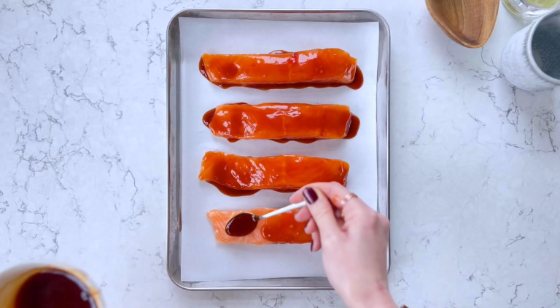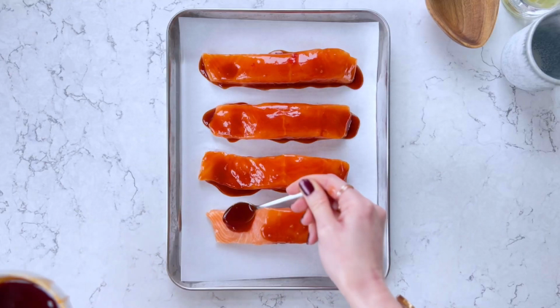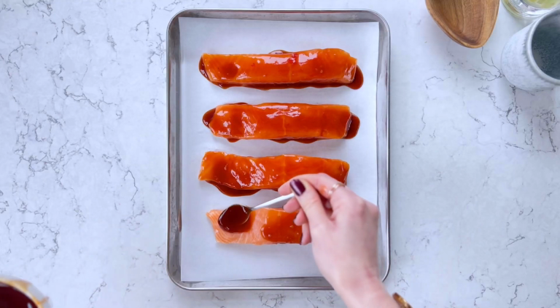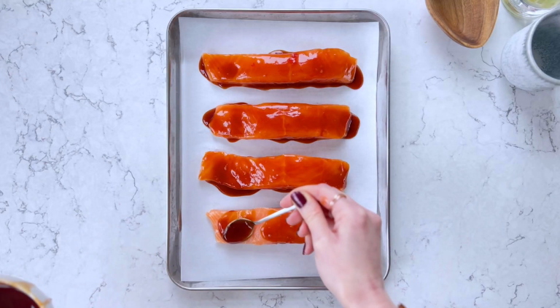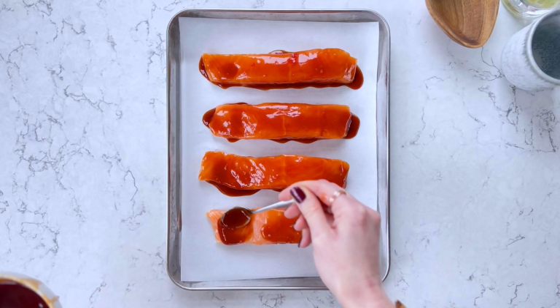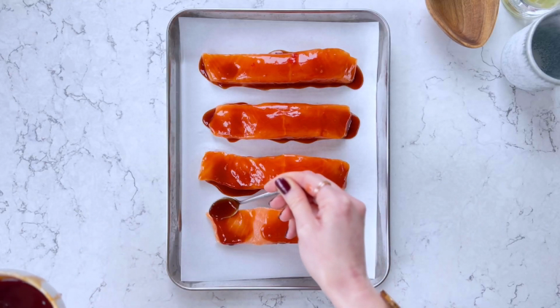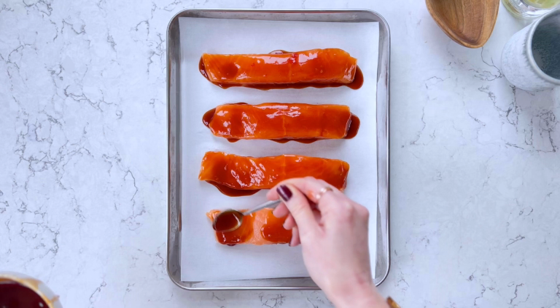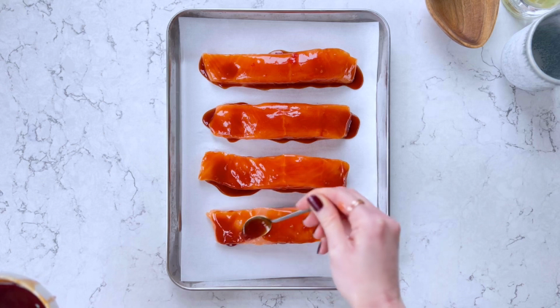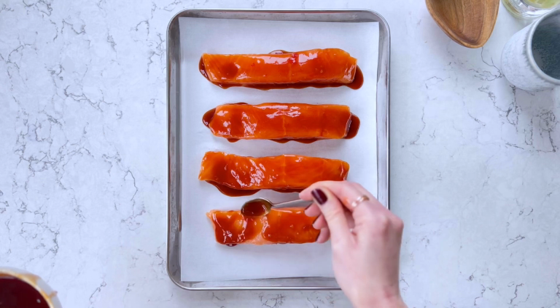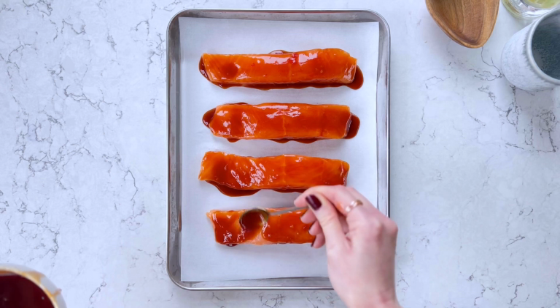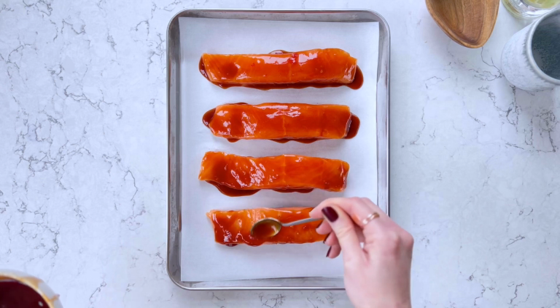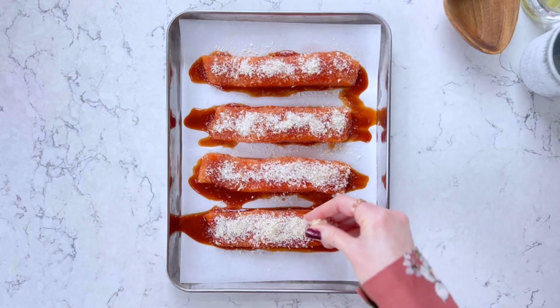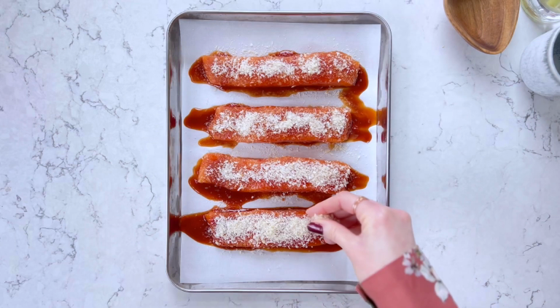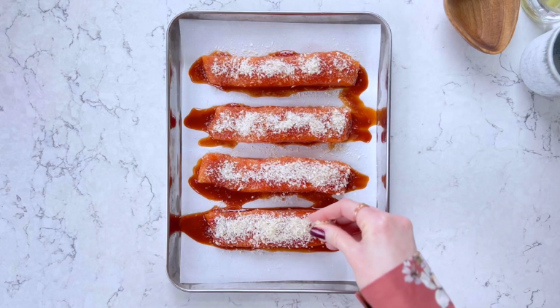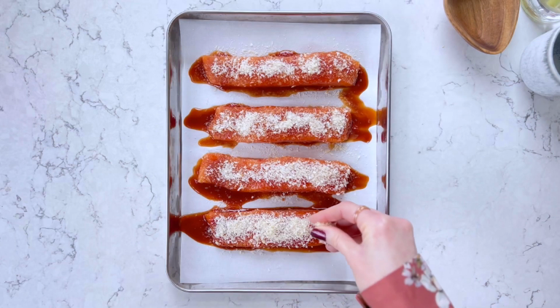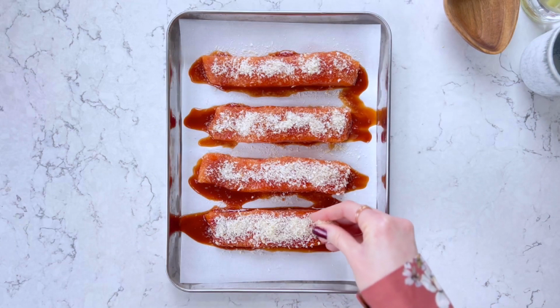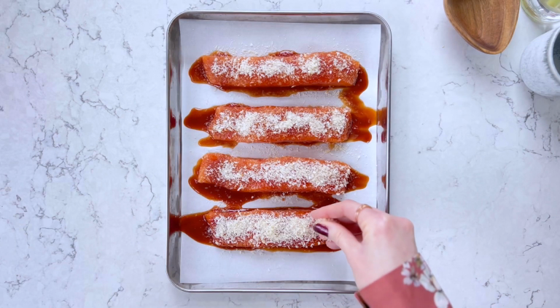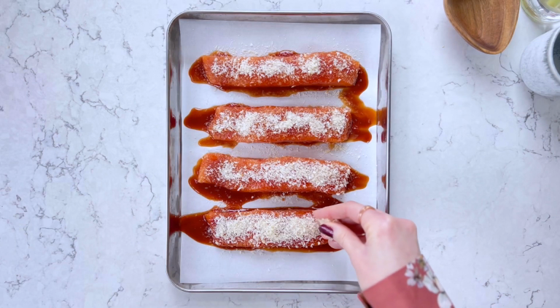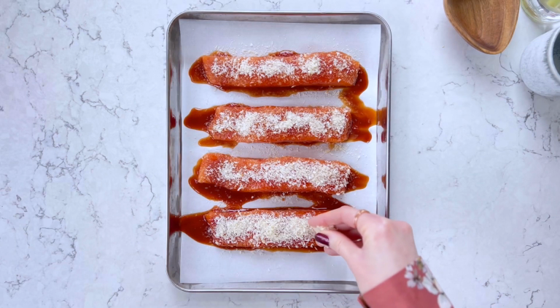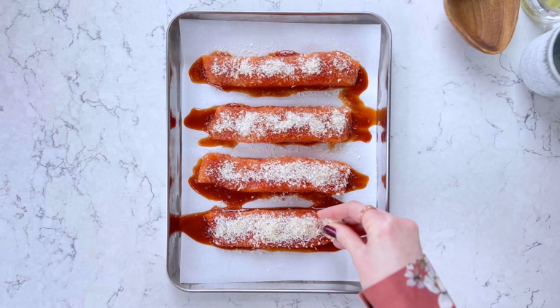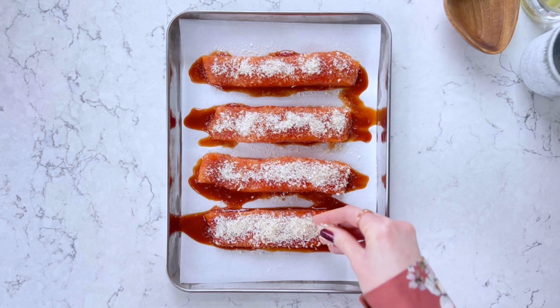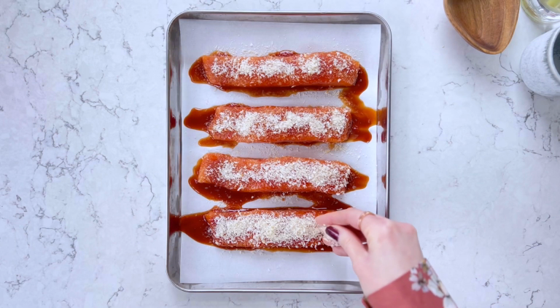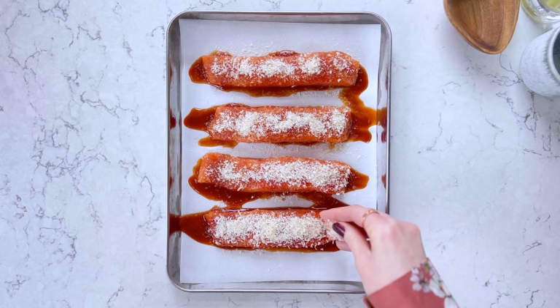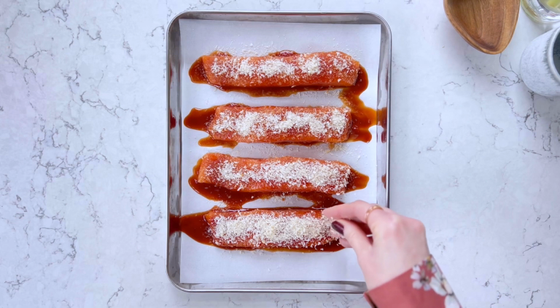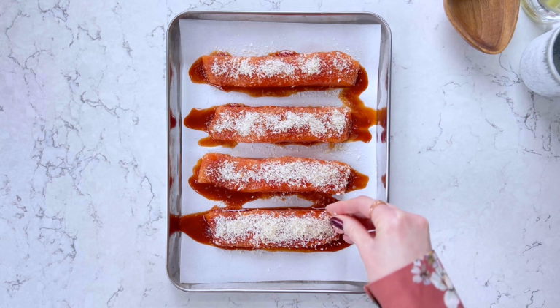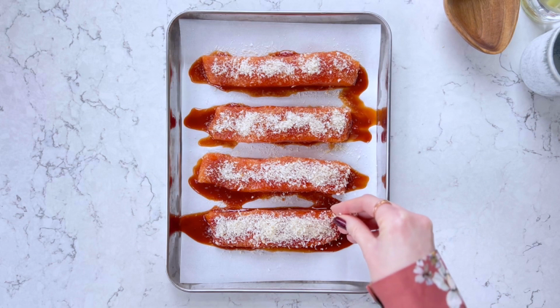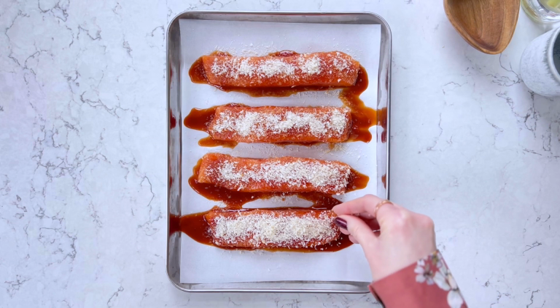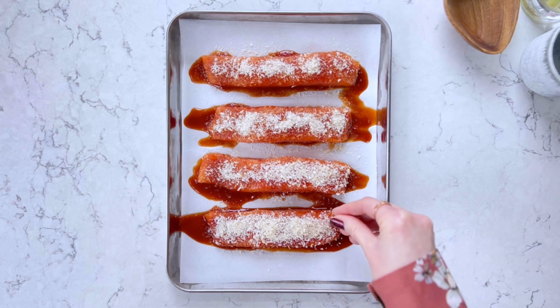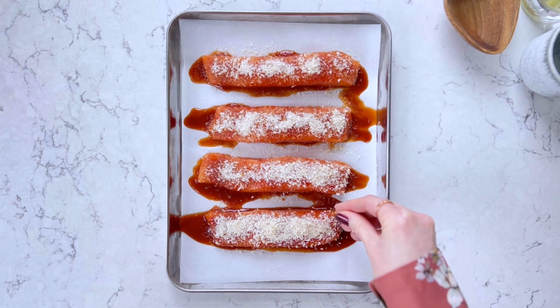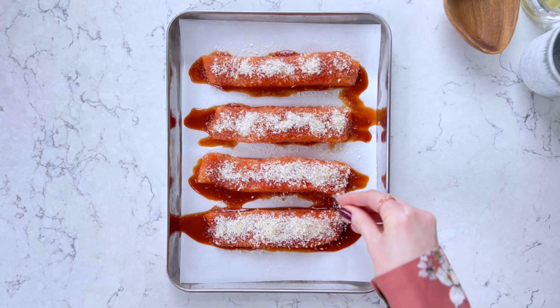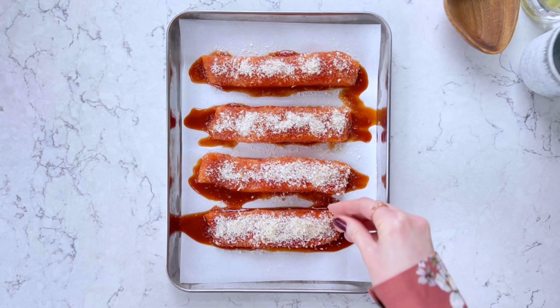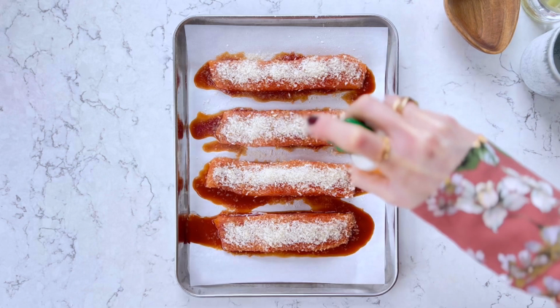Coat your salmon fillets all over, including the sides. Sprinkle your panko breadcrumbs all over the top of the fillets.